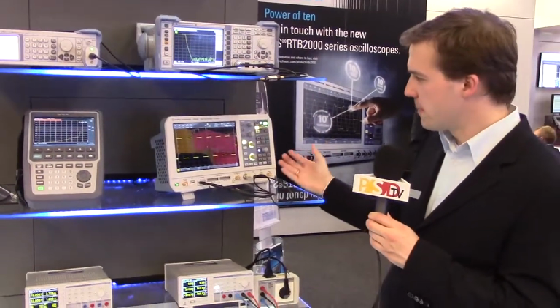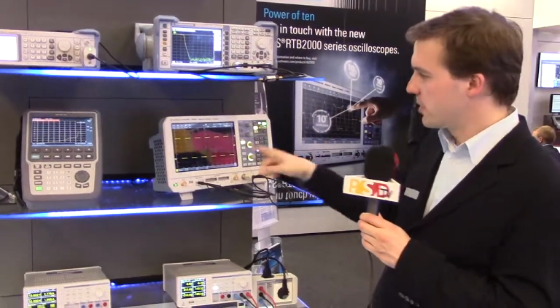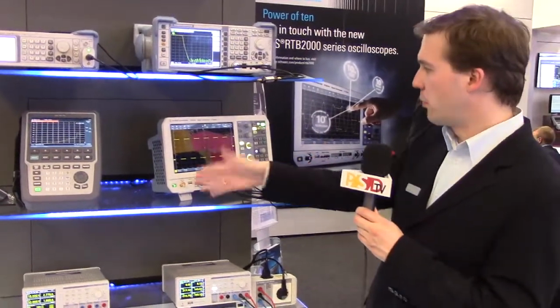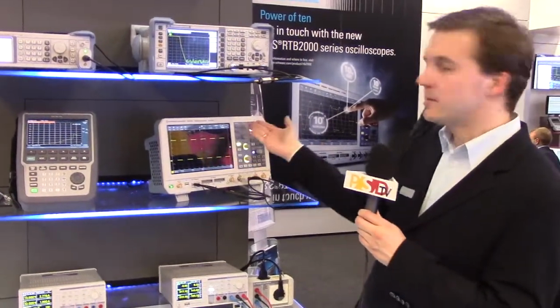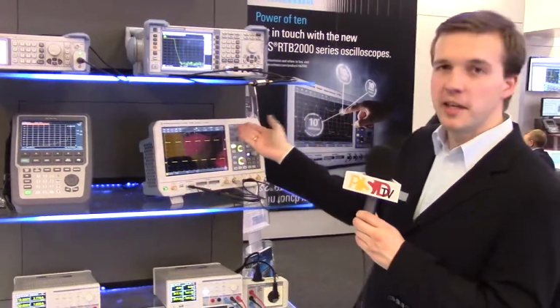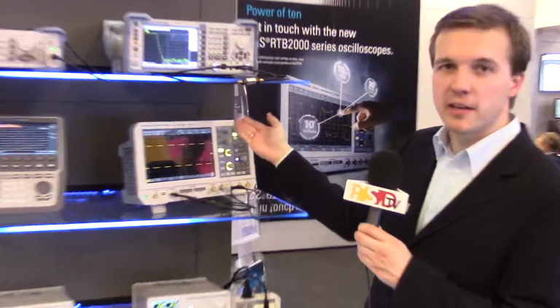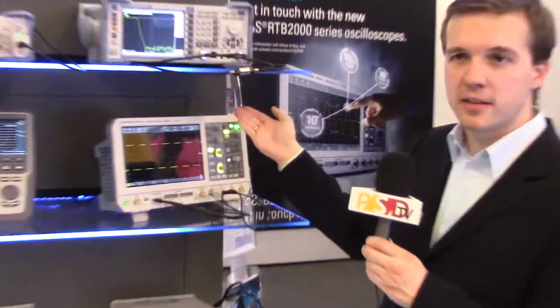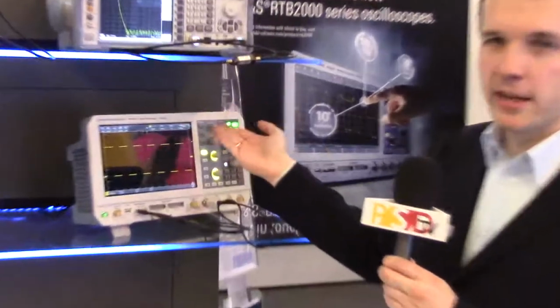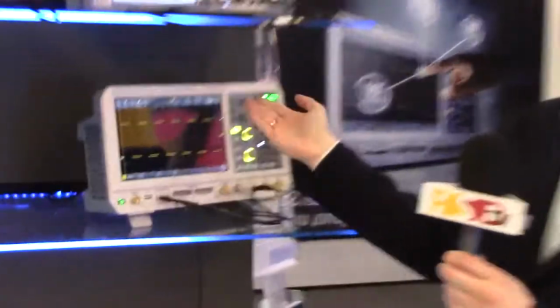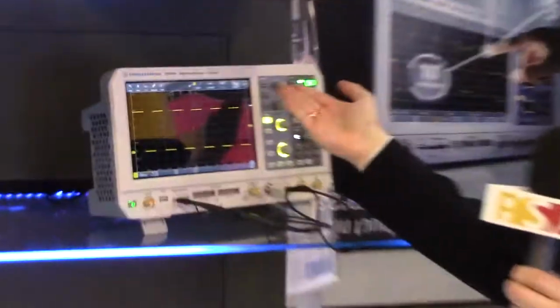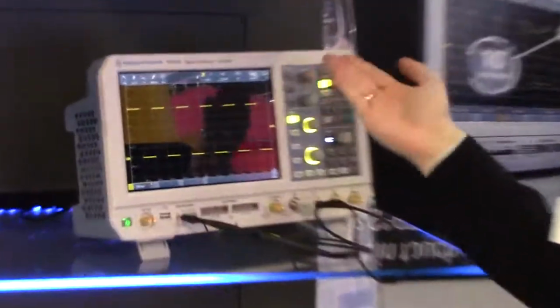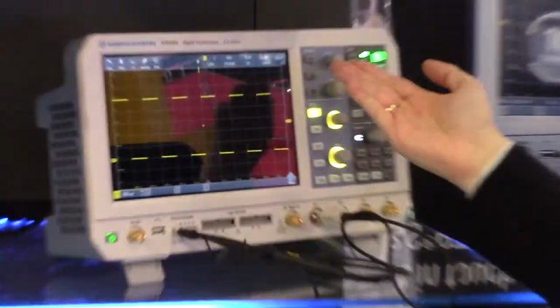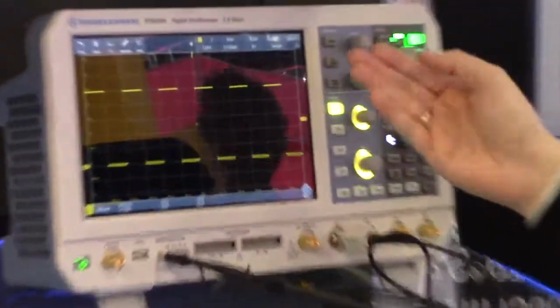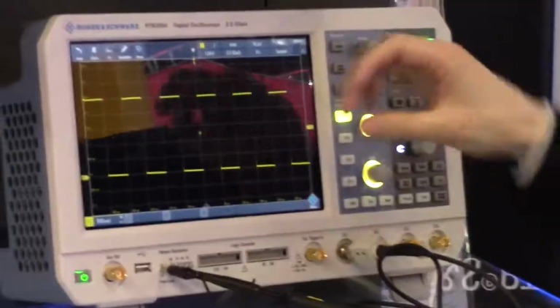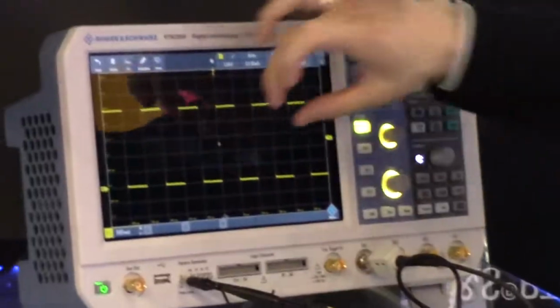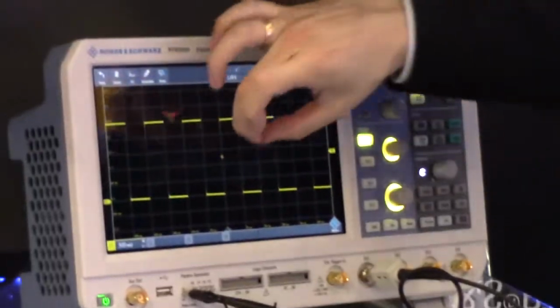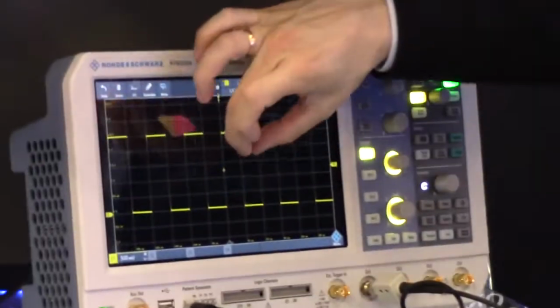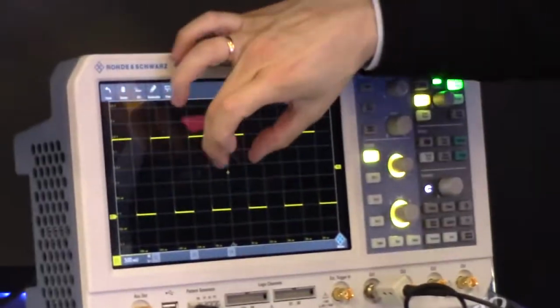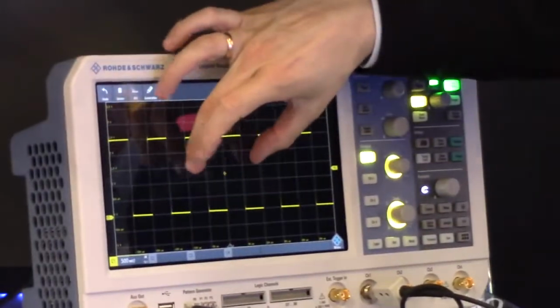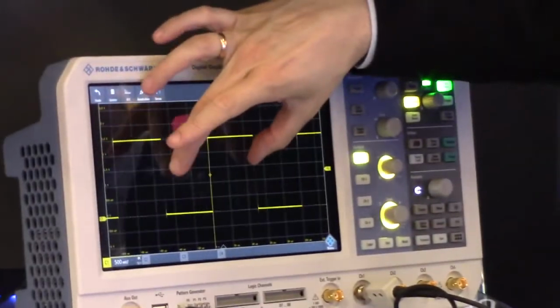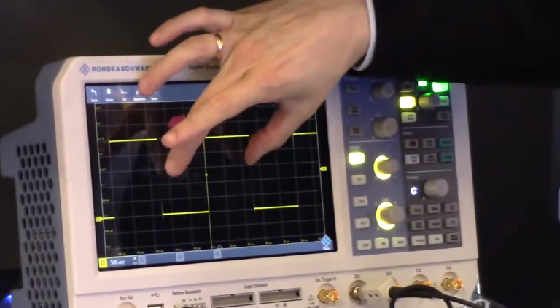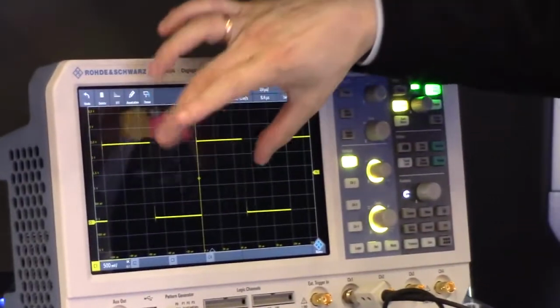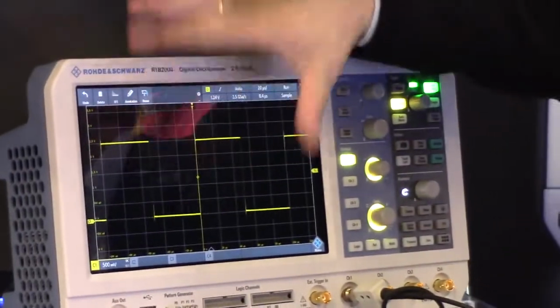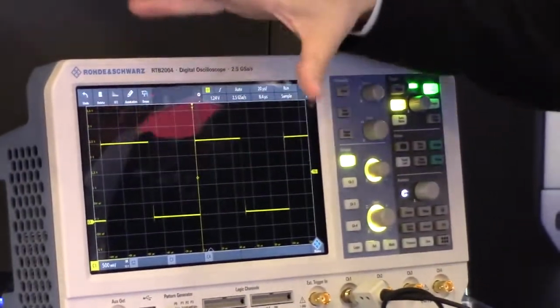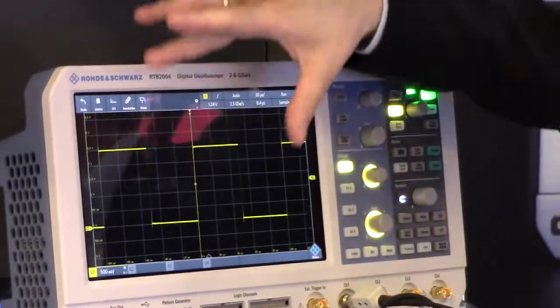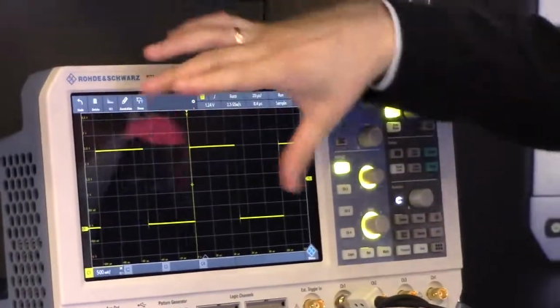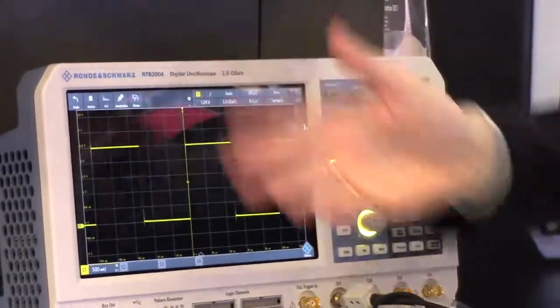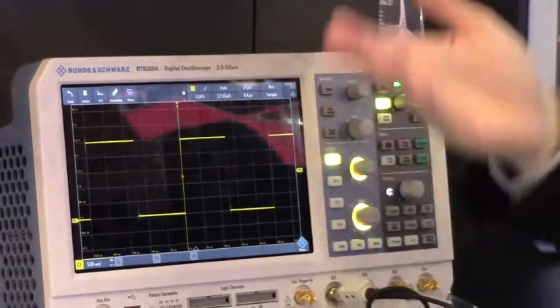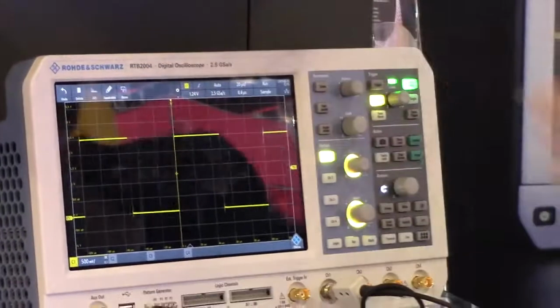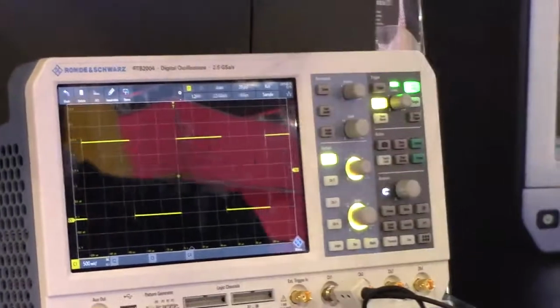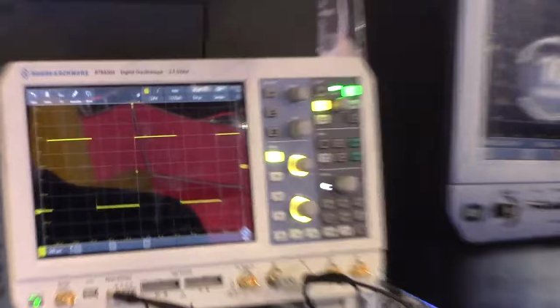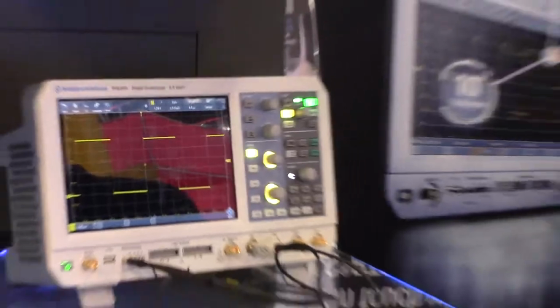You already see a 10-inch capacitive touchscreen, obviously with gesture control as you know from your smartphone.